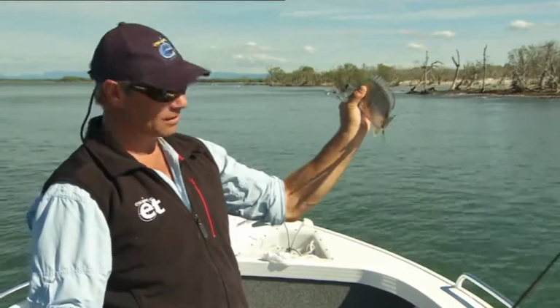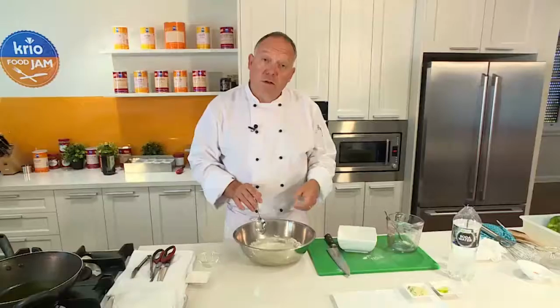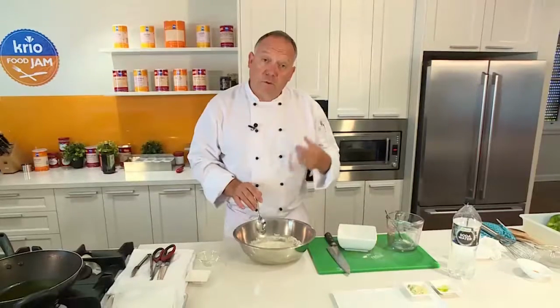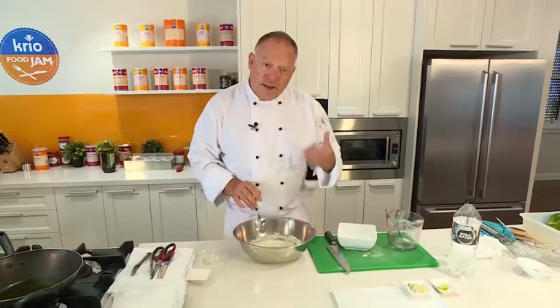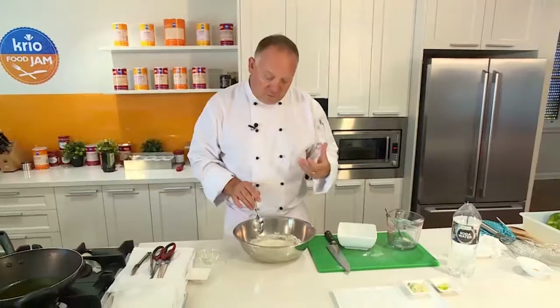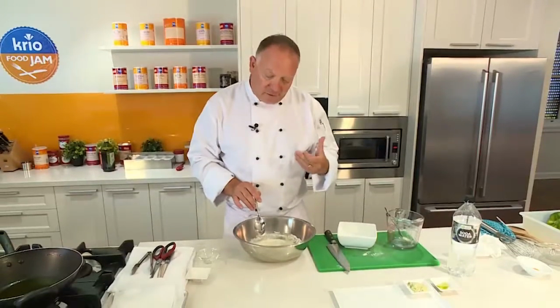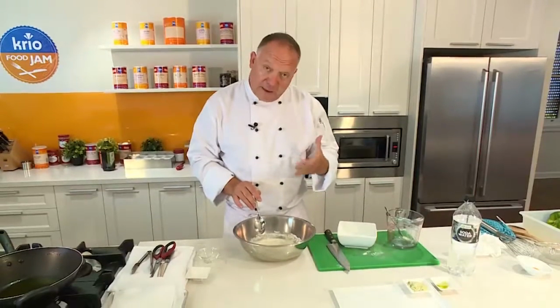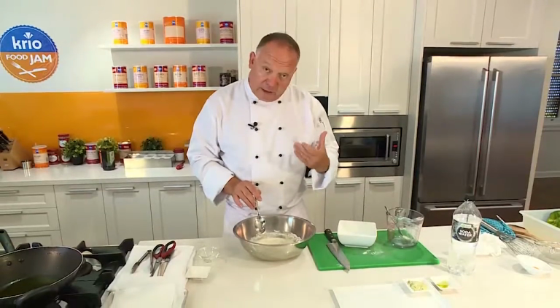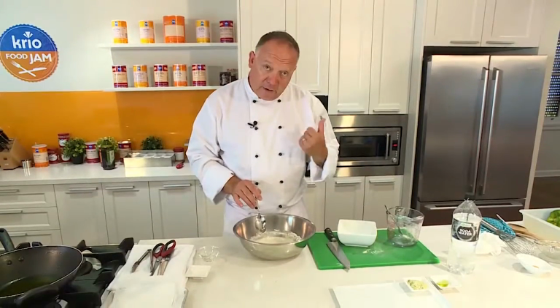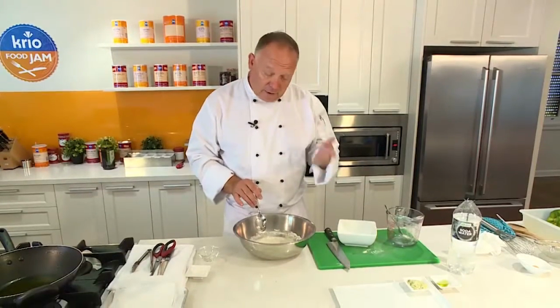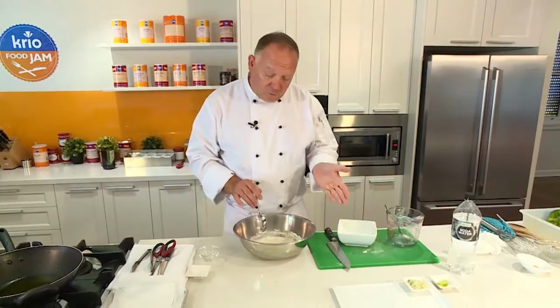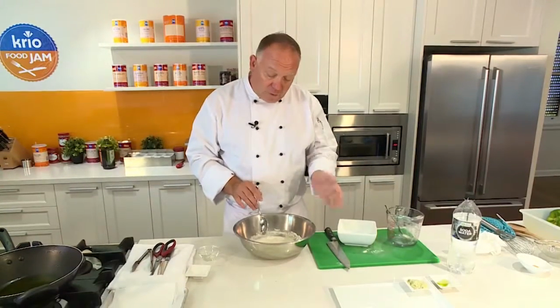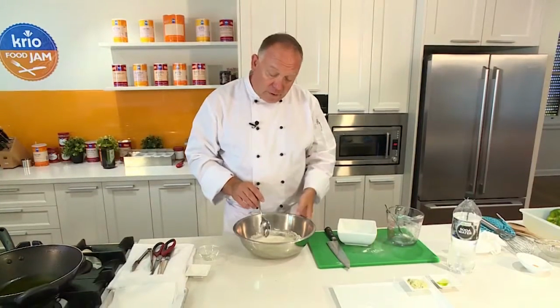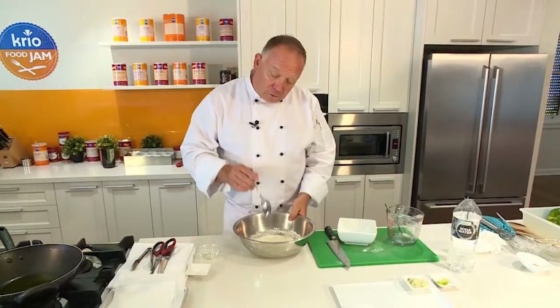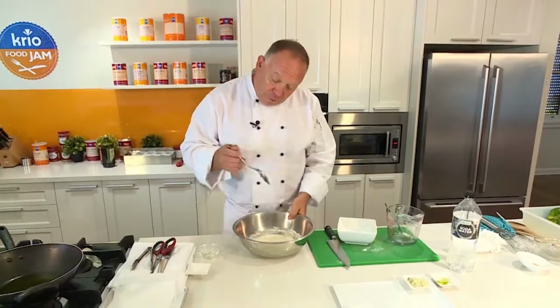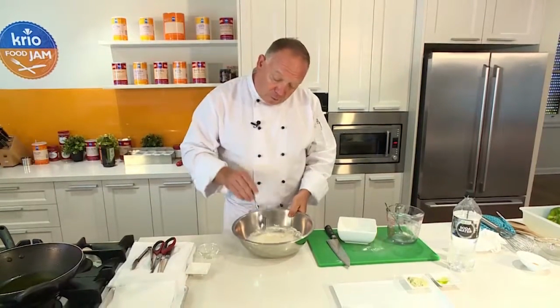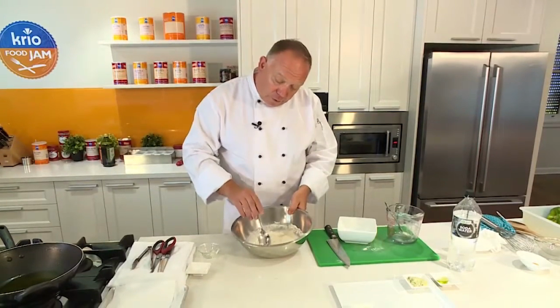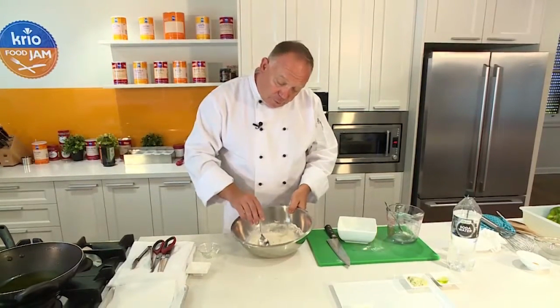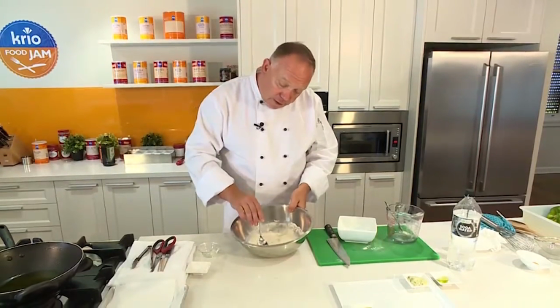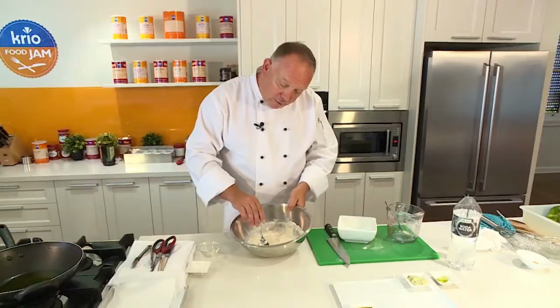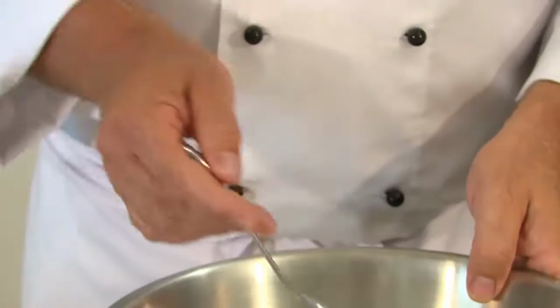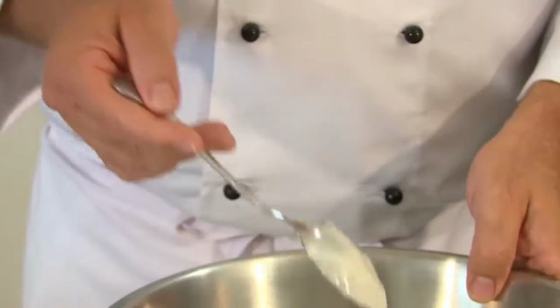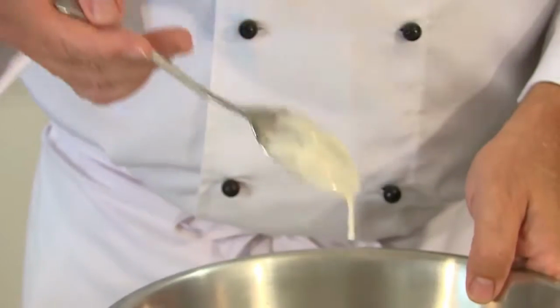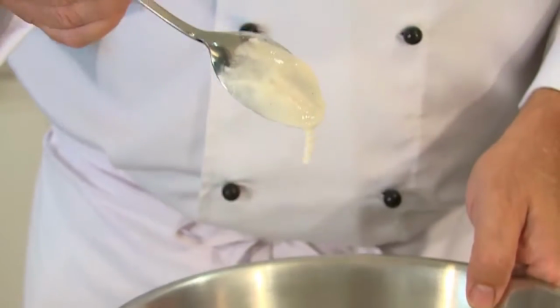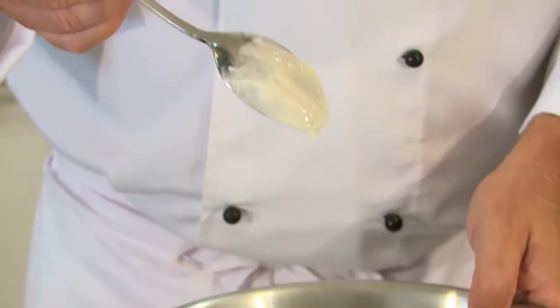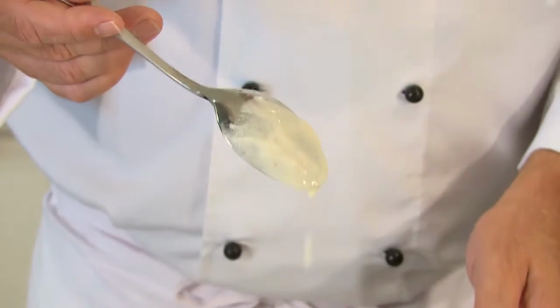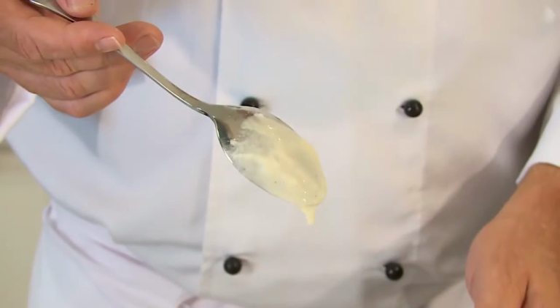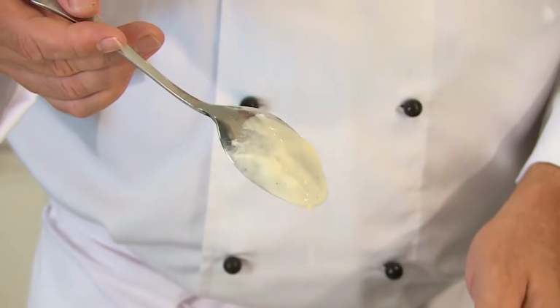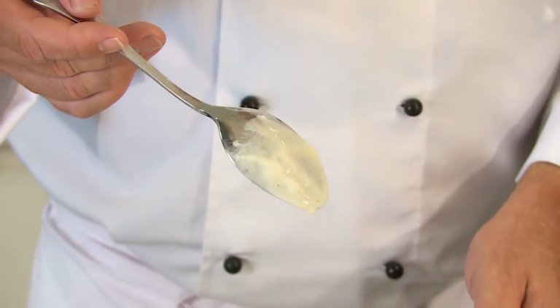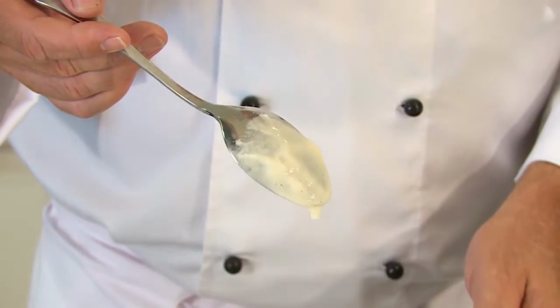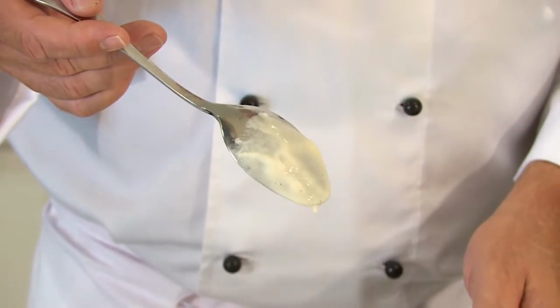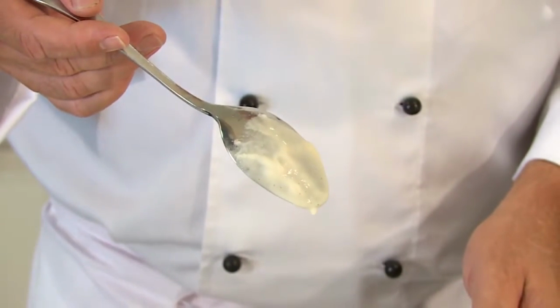The way to test the batter is to grab your spoon, put it in, and just make sure that the batter coats the back of the spoon.